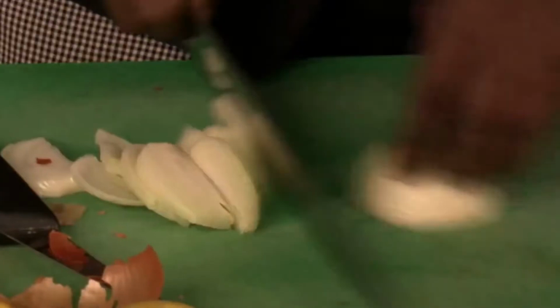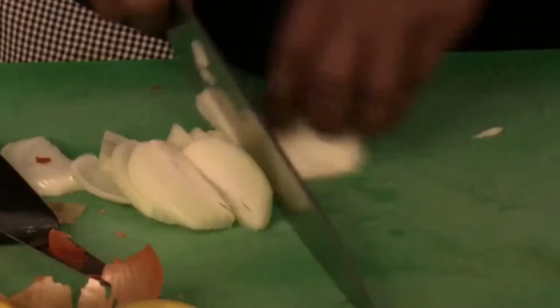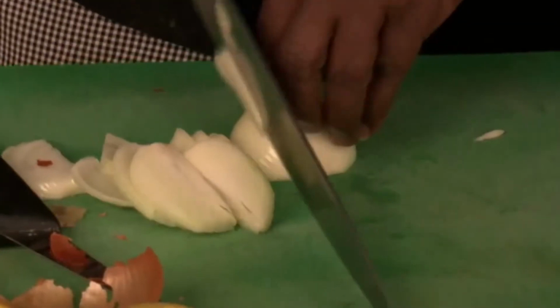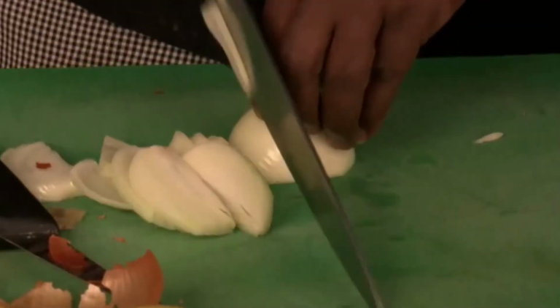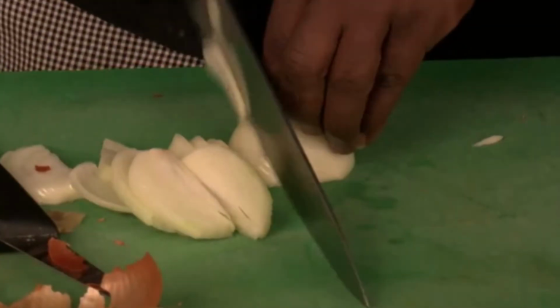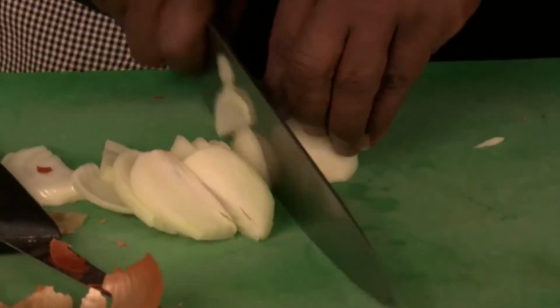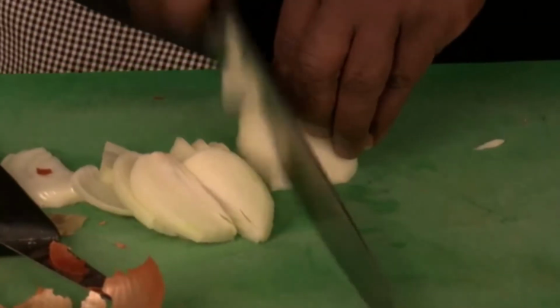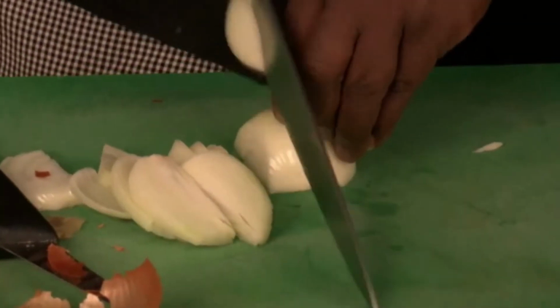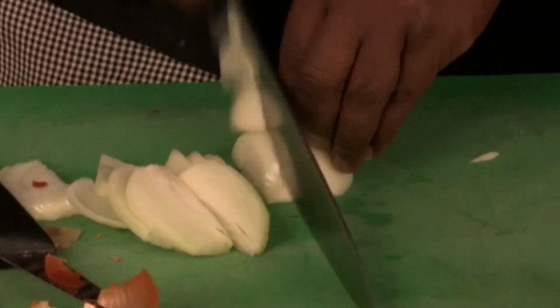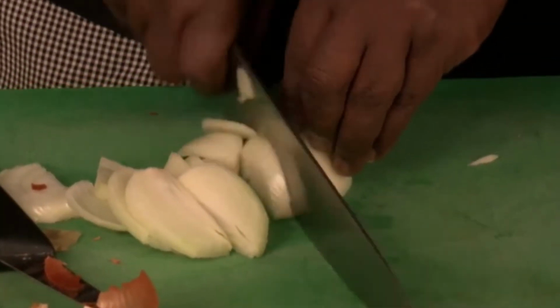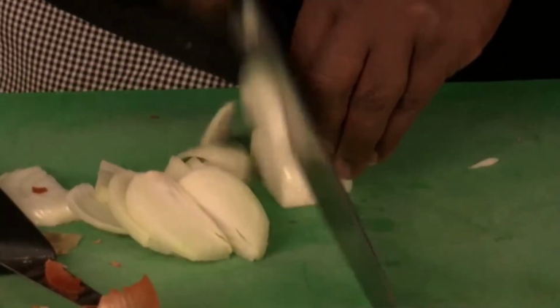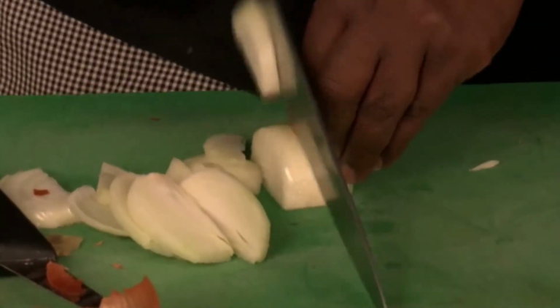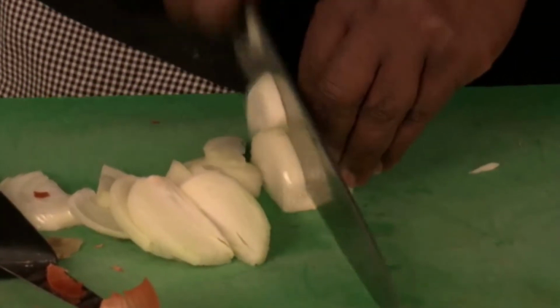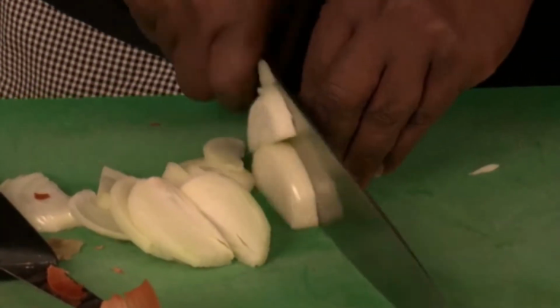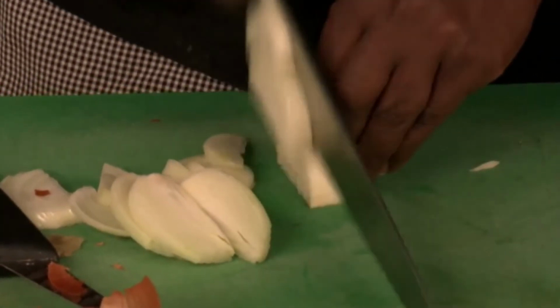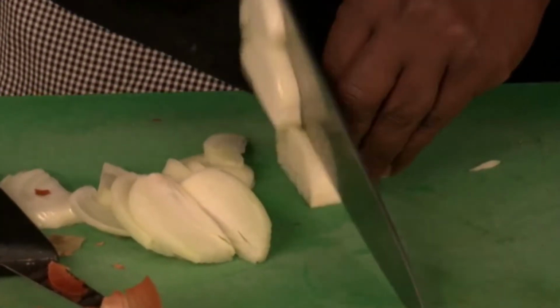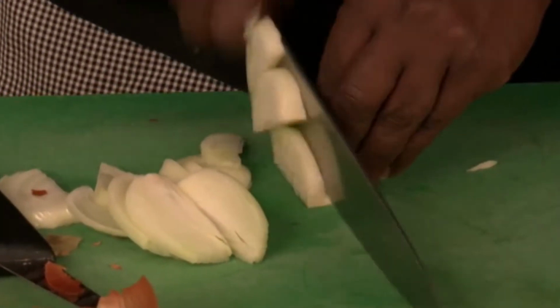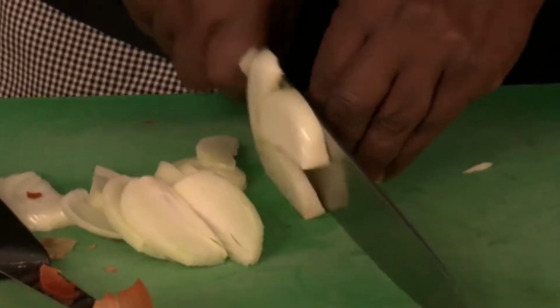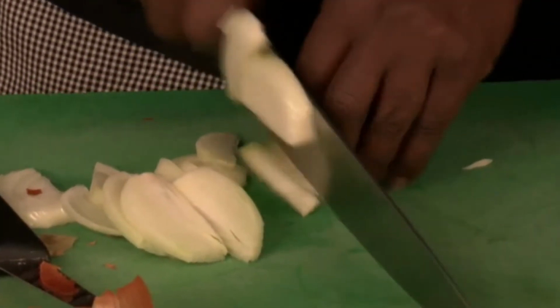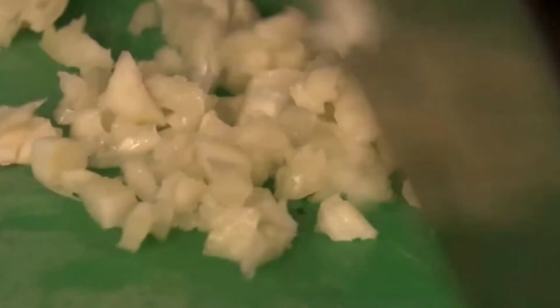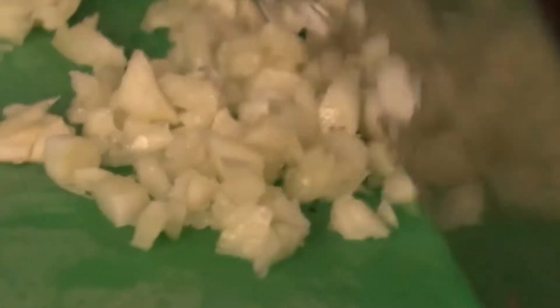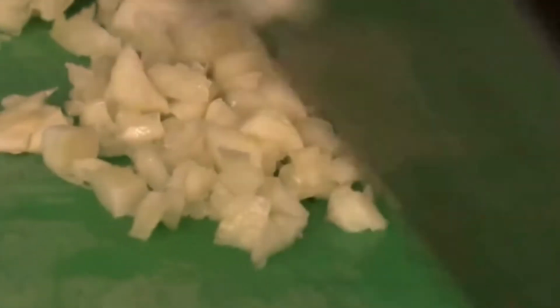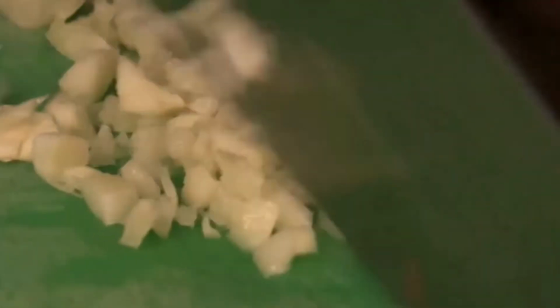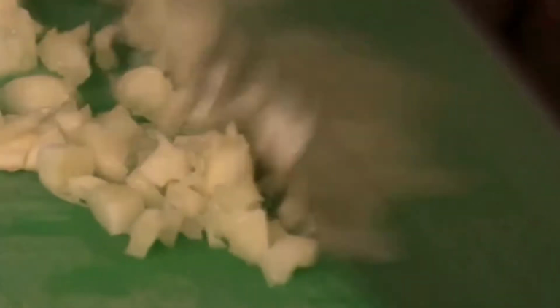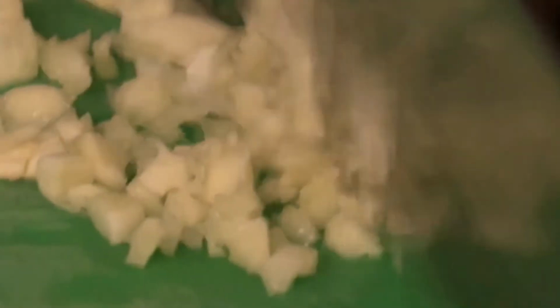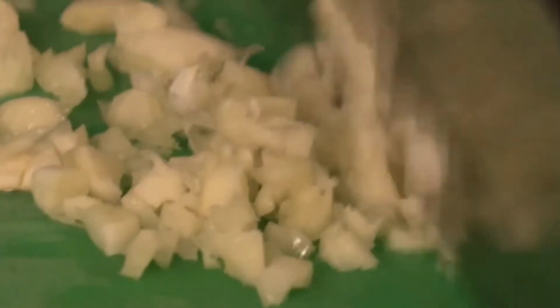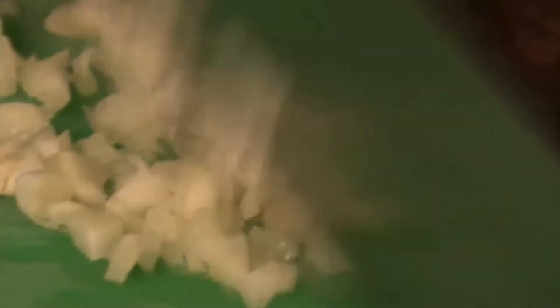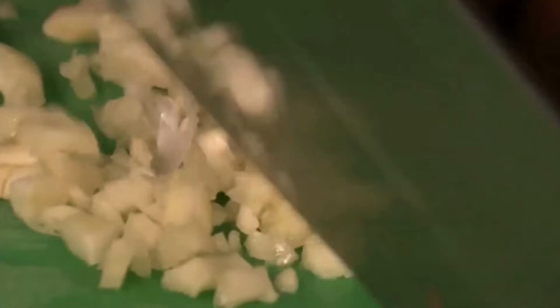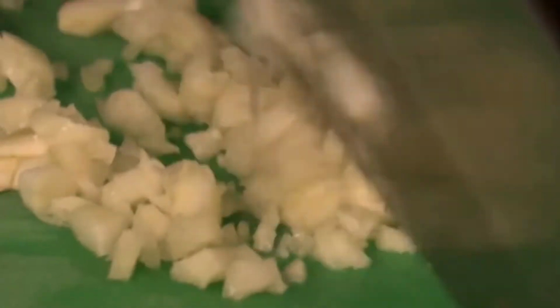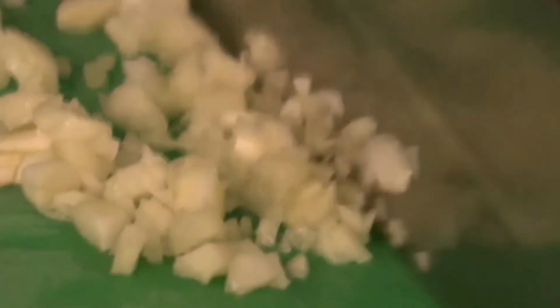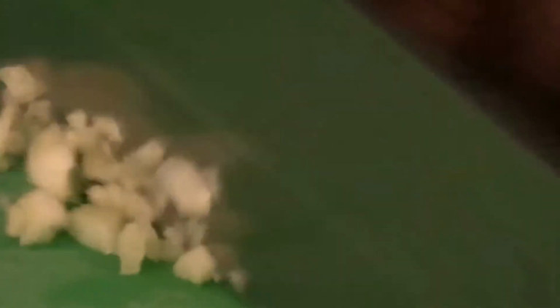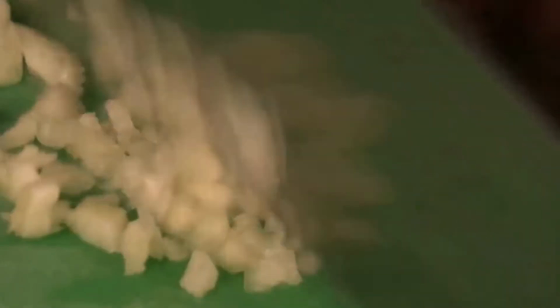You'll also need to roughly chop a medium onion and finely dice some fresh garlic.